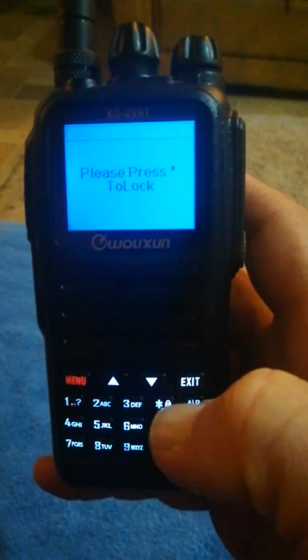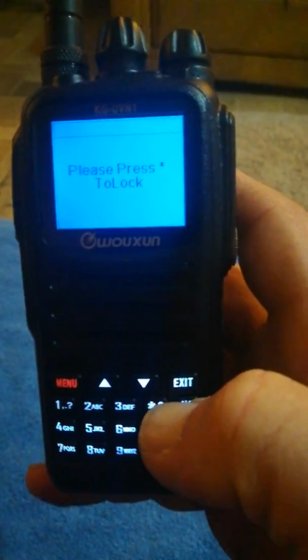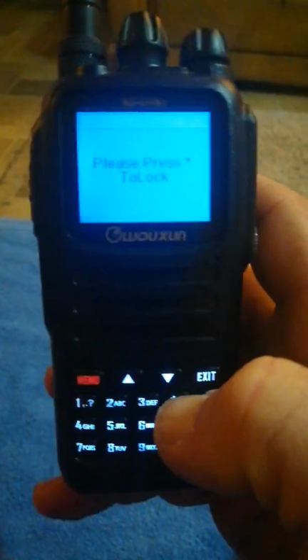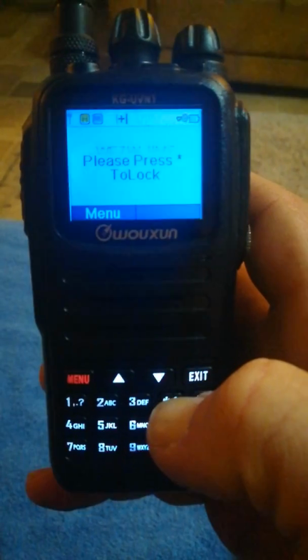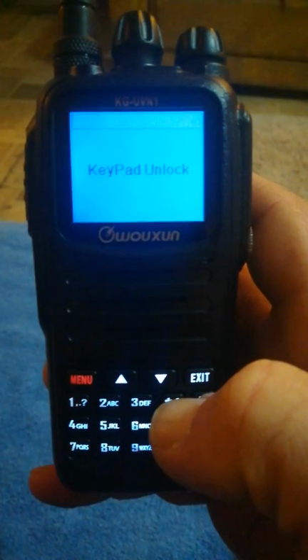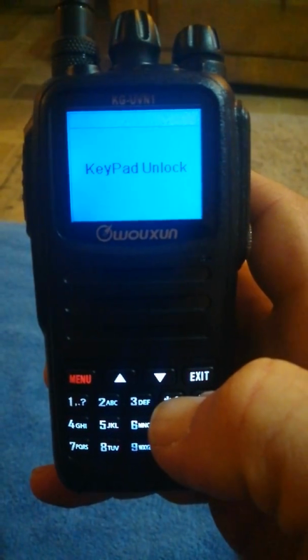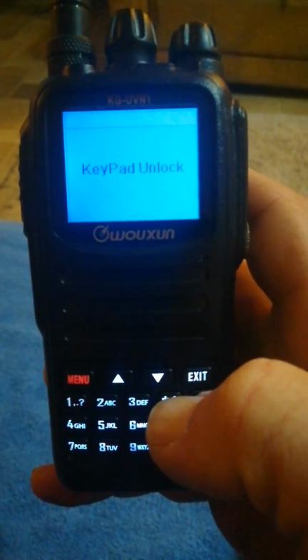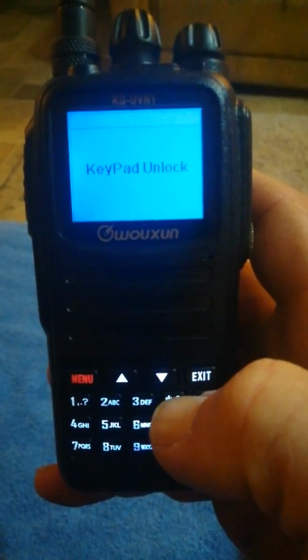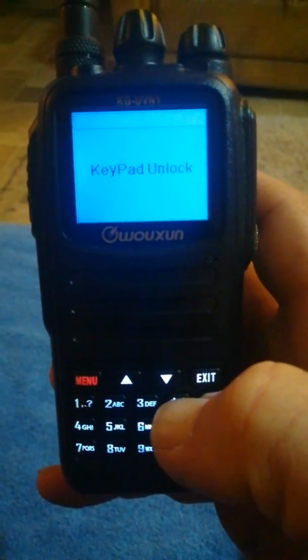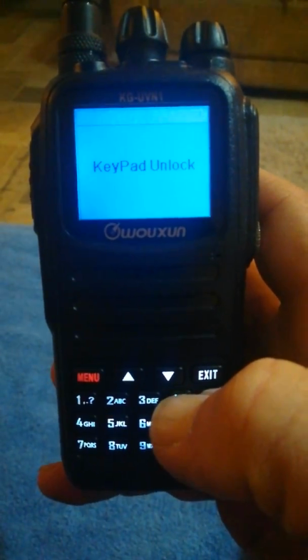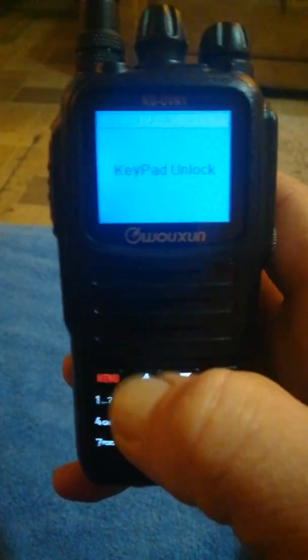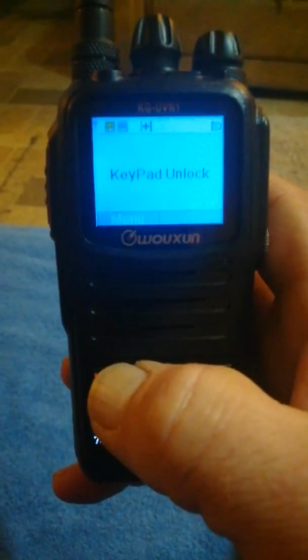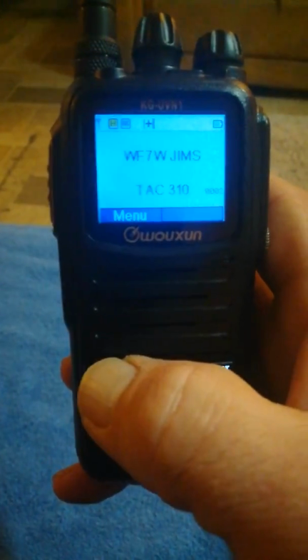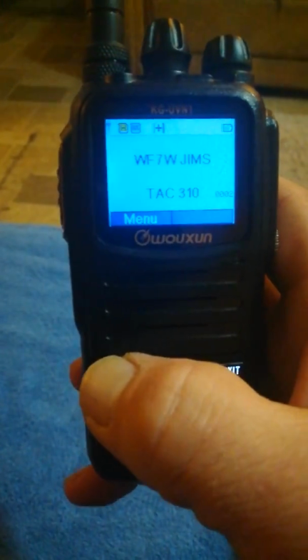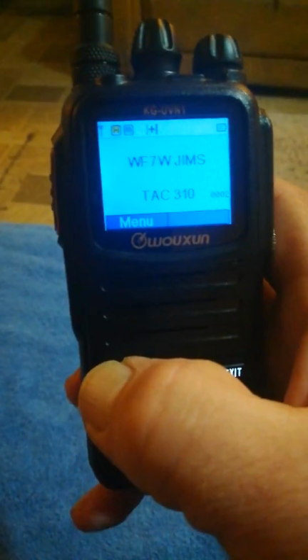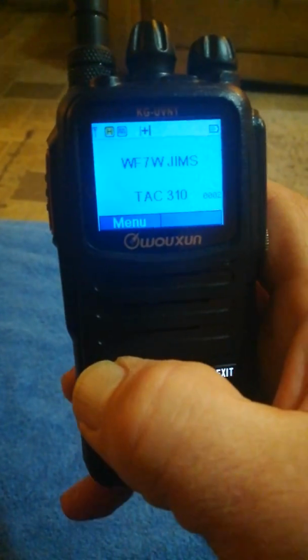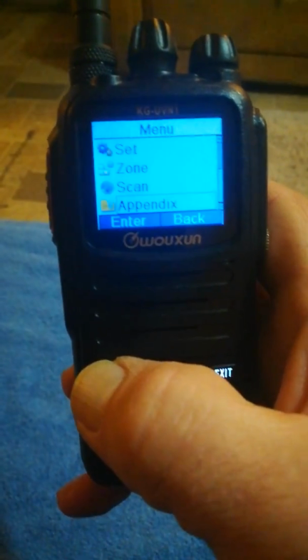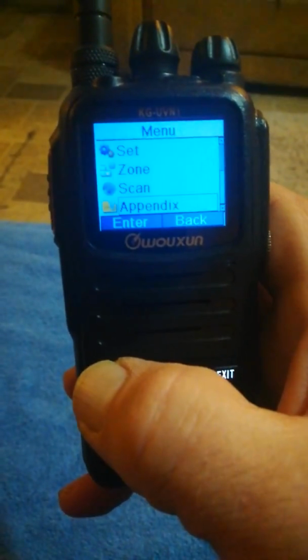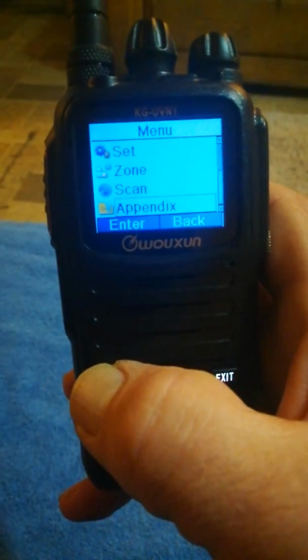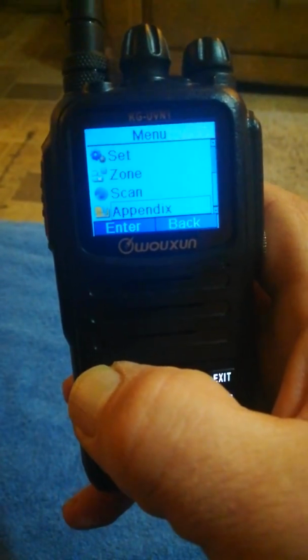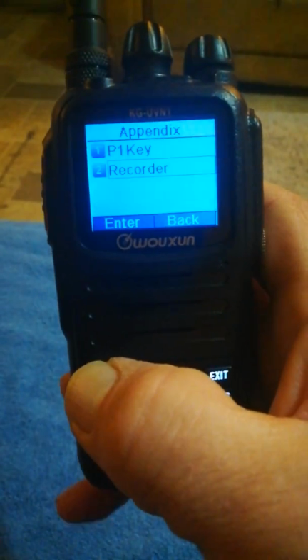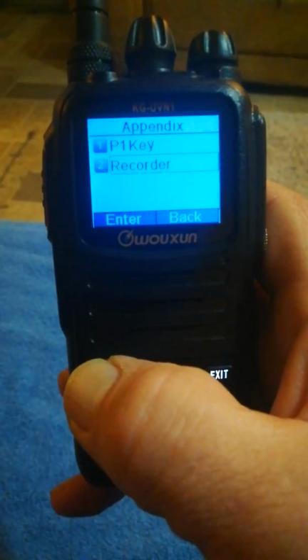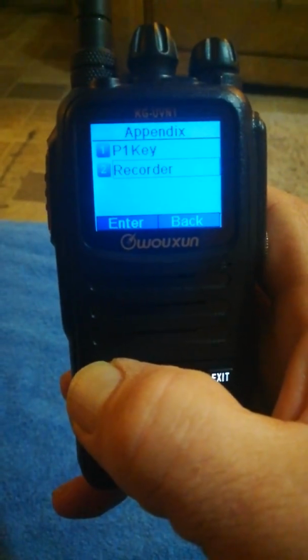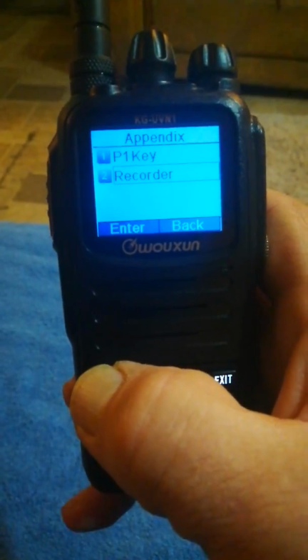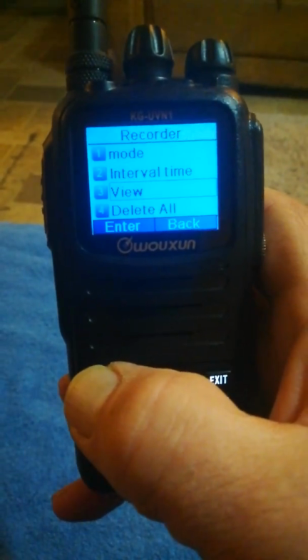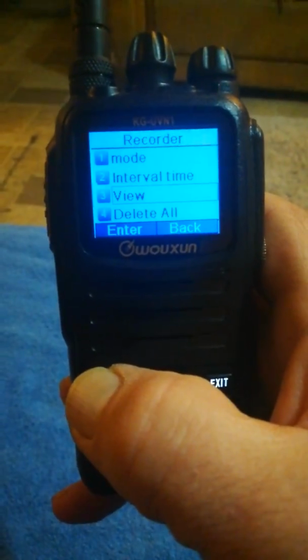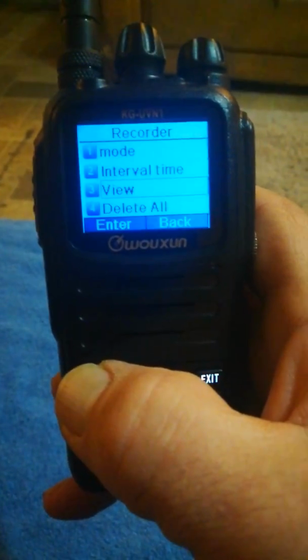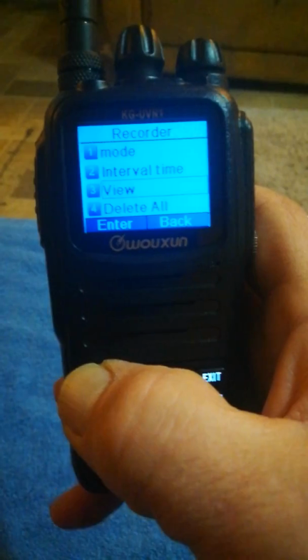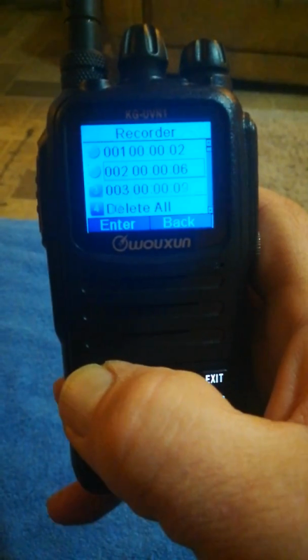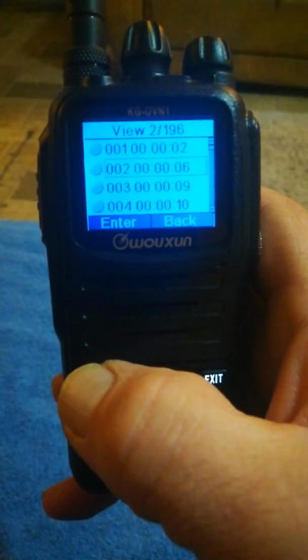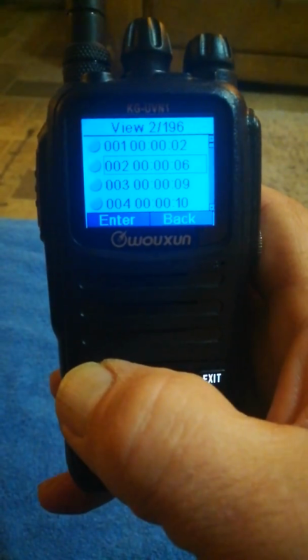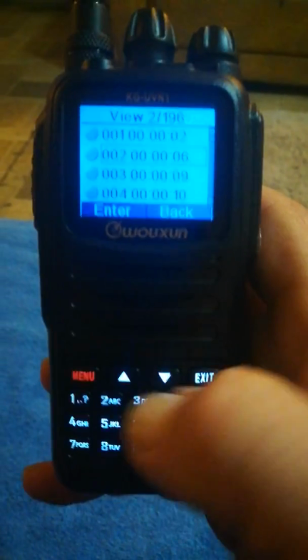Let me unlock the keypad again and go back in there for a minute to see what else we've got in the menu.